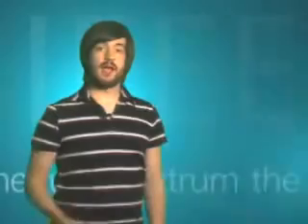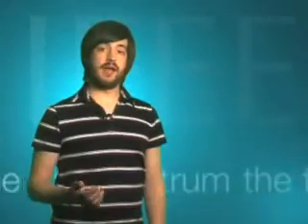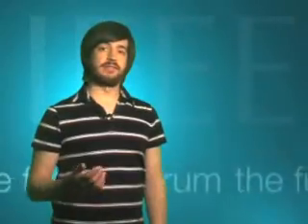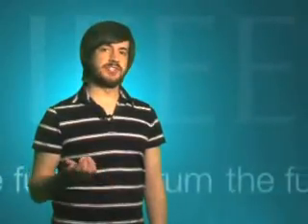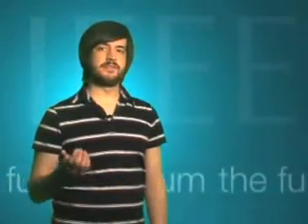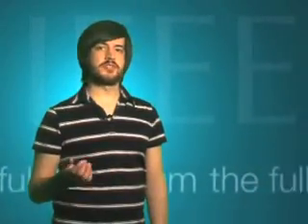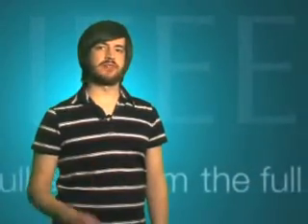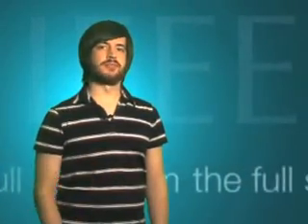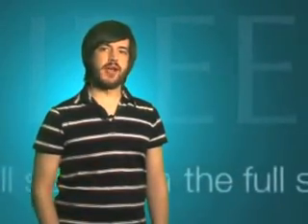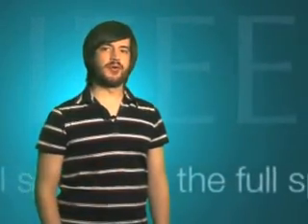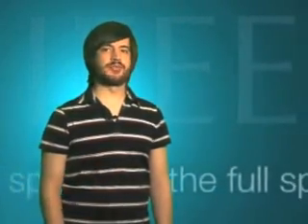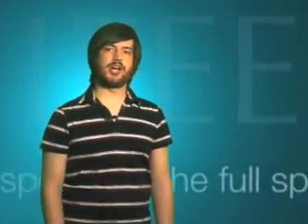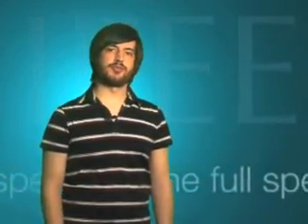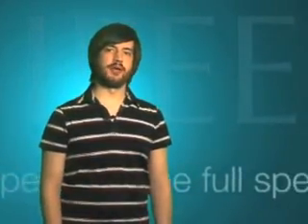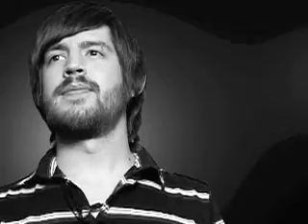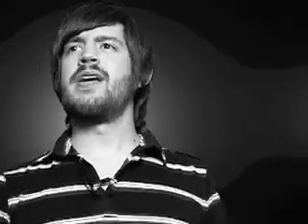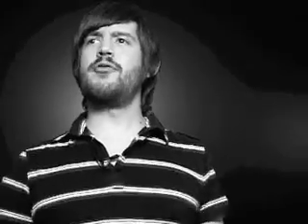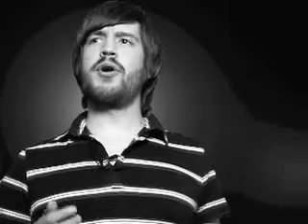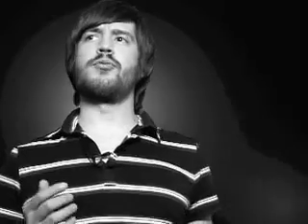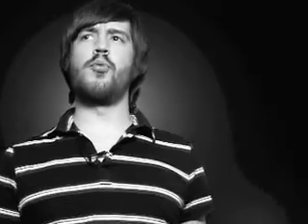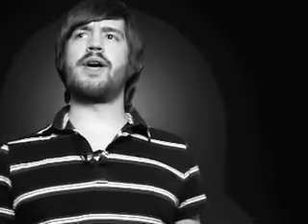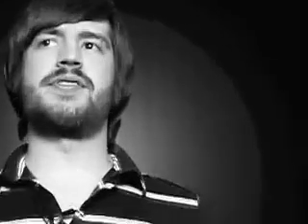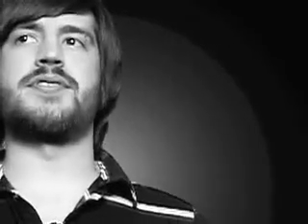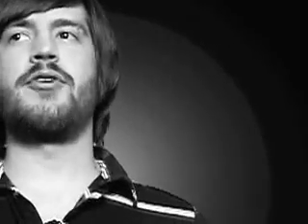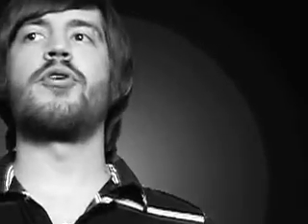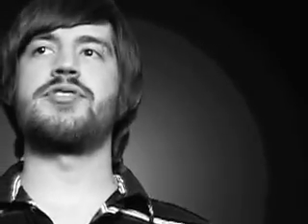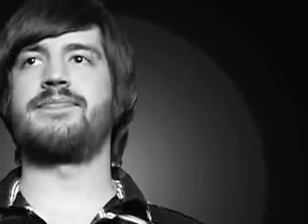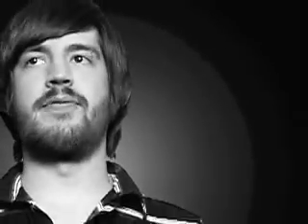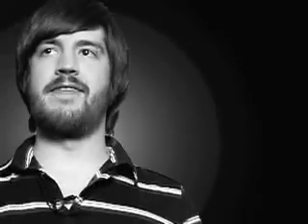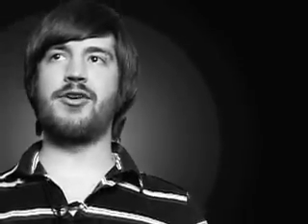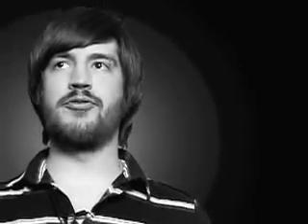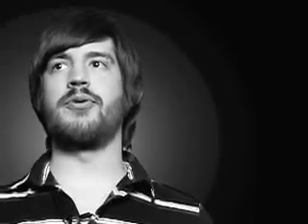Hi, this is The Full Spectrum, and I'm your host, Josh Romero. Have you ever wanted a robot that does a little more than just vacuum your floors?